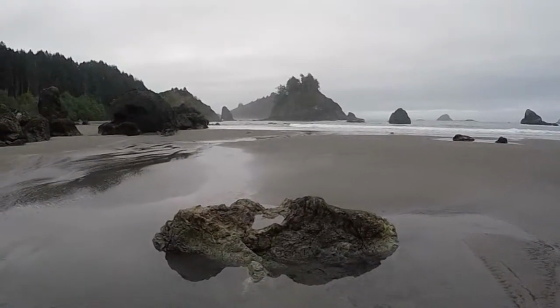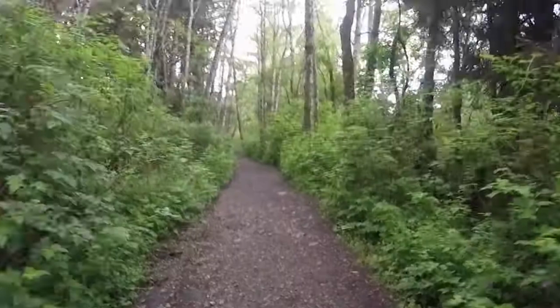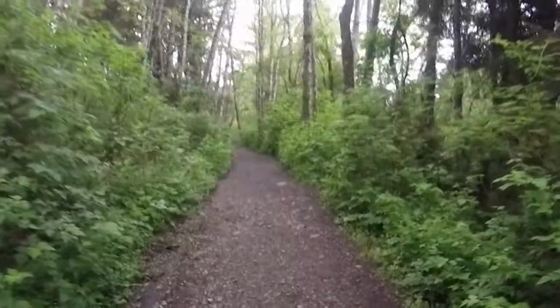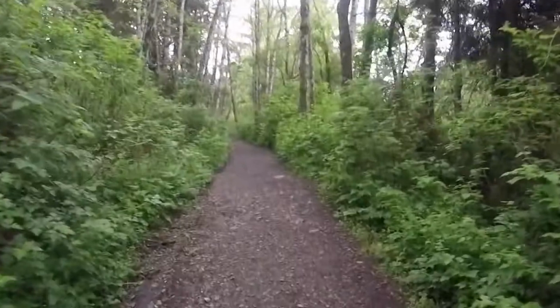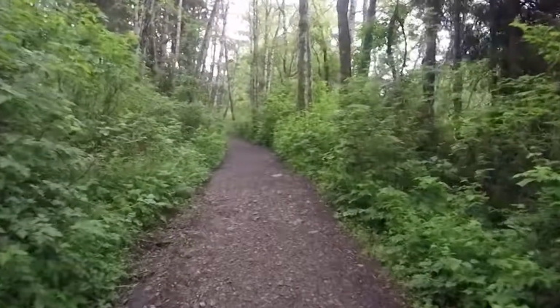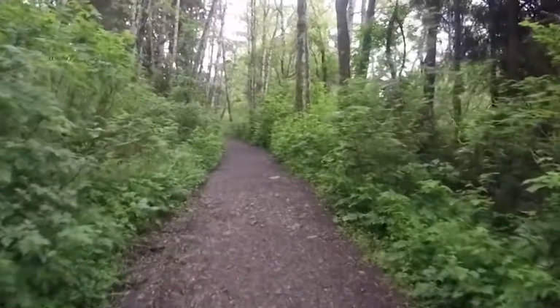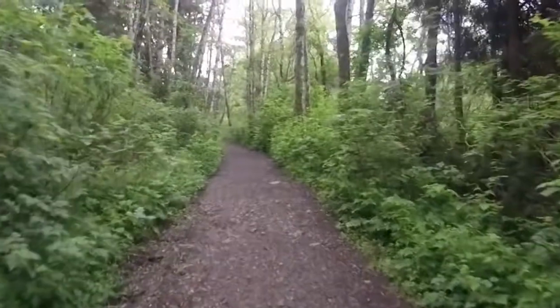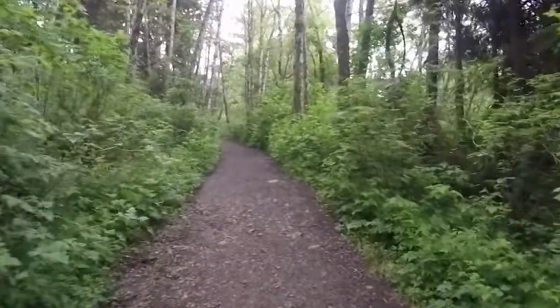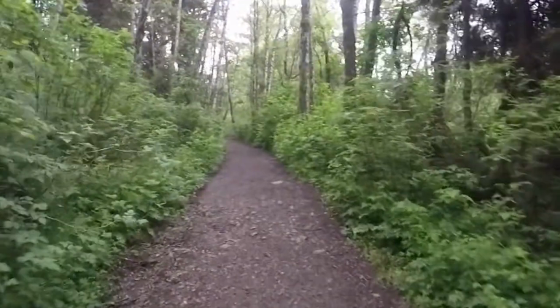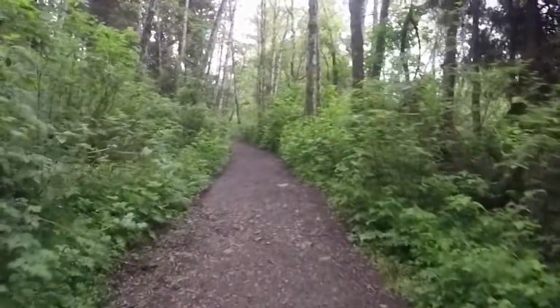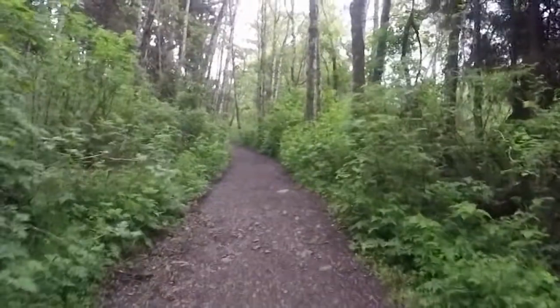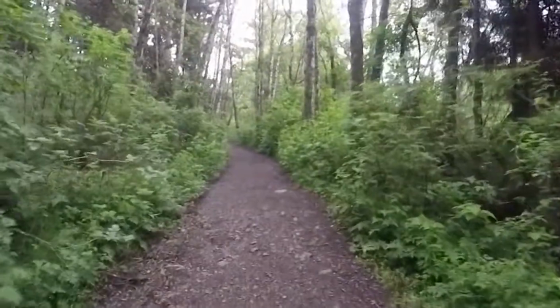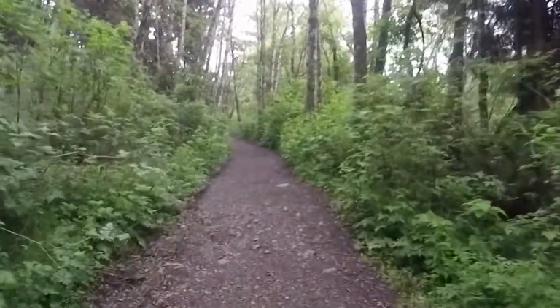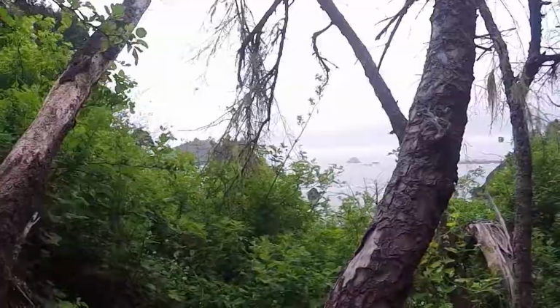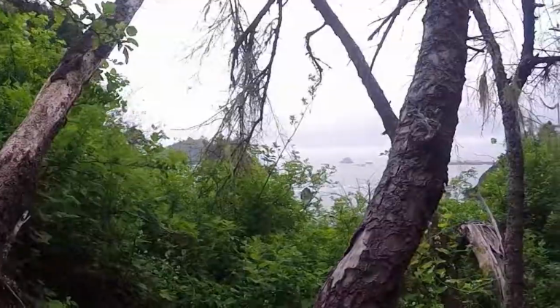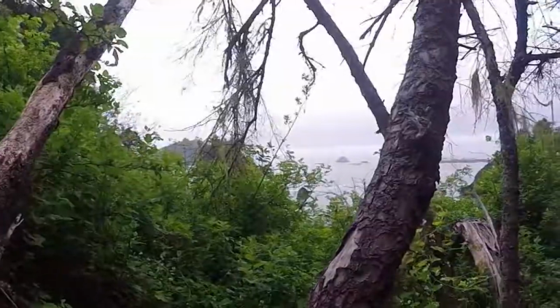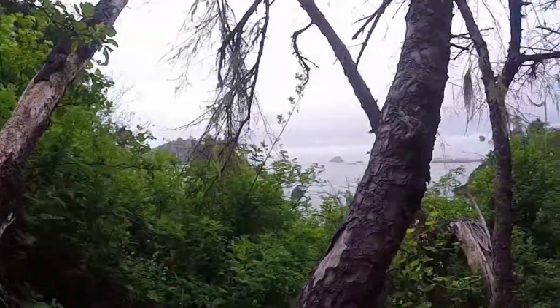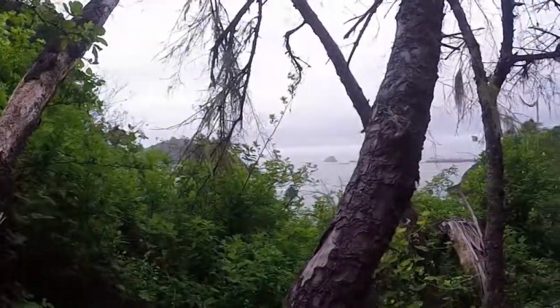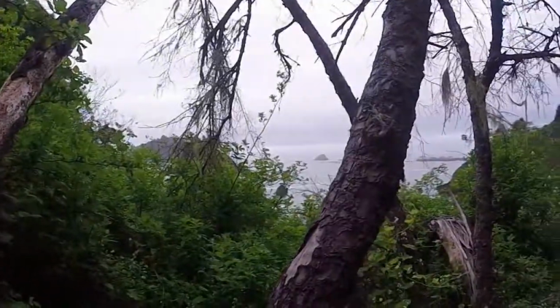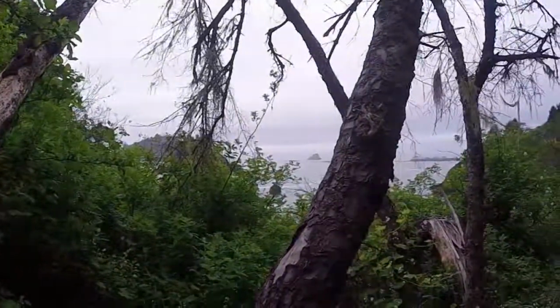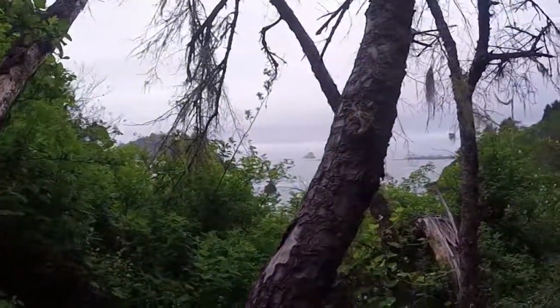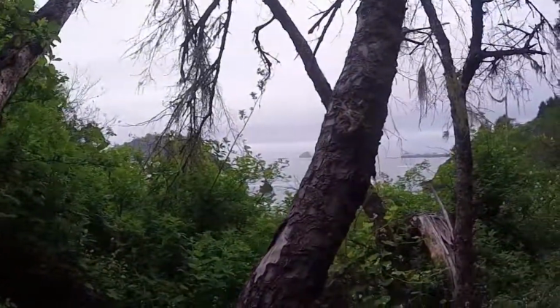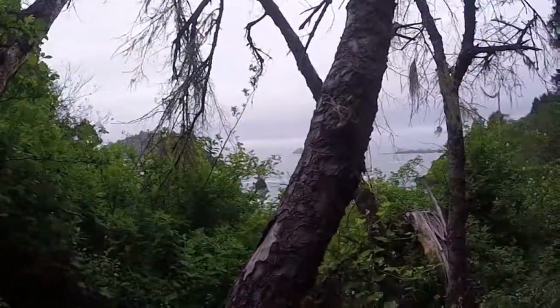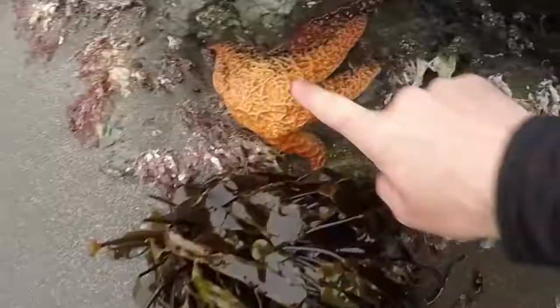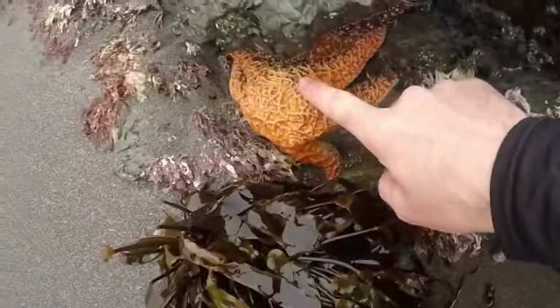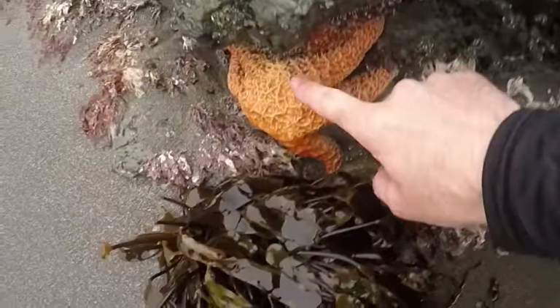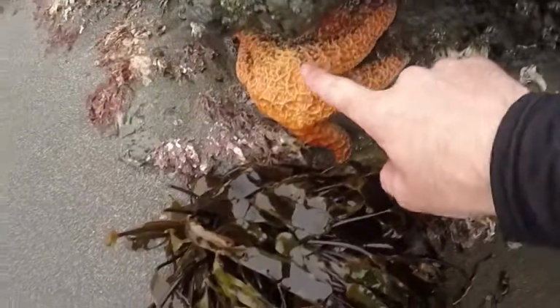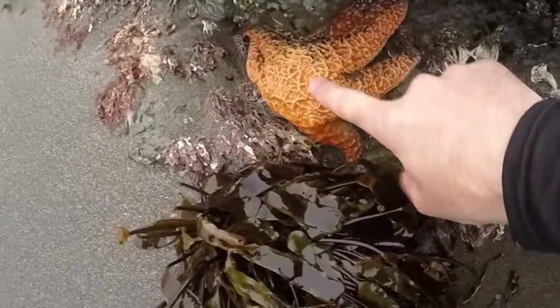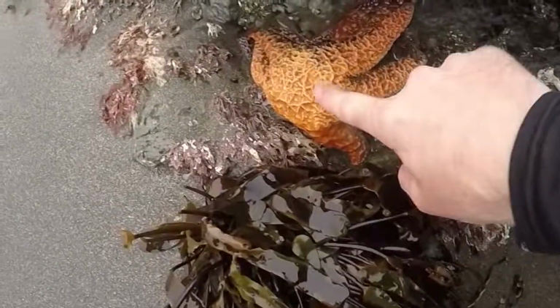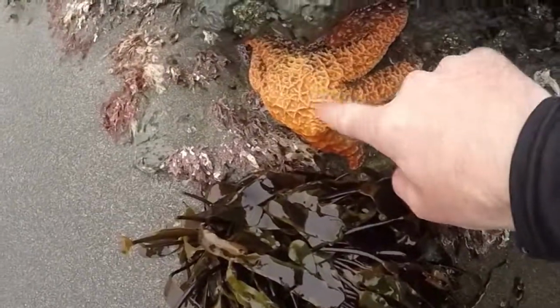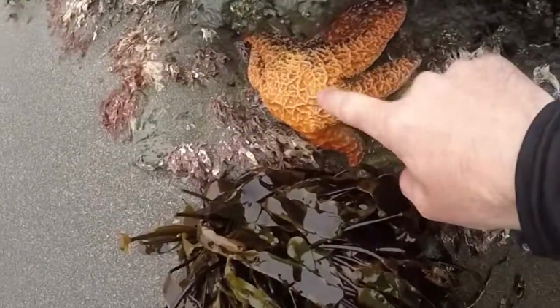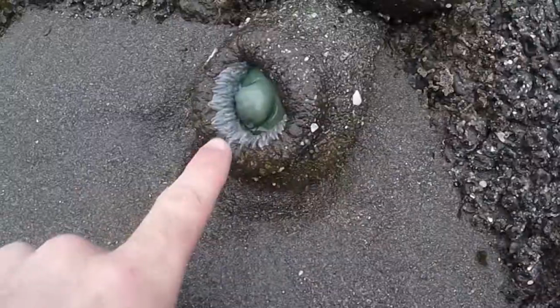Do some quick research online and find out when the tide is low. Walk down to the water and explore.